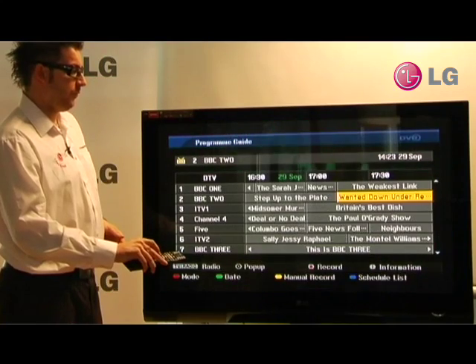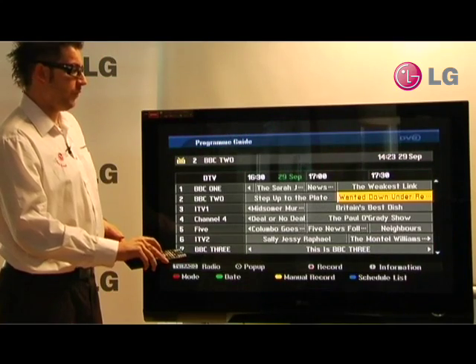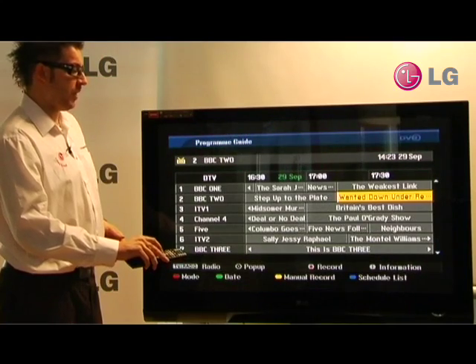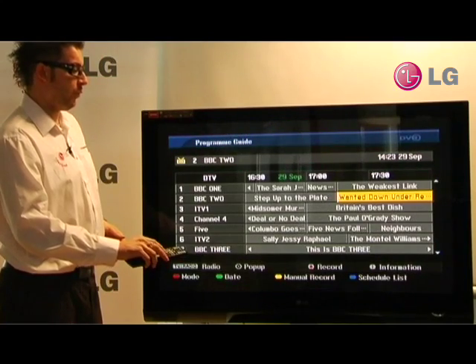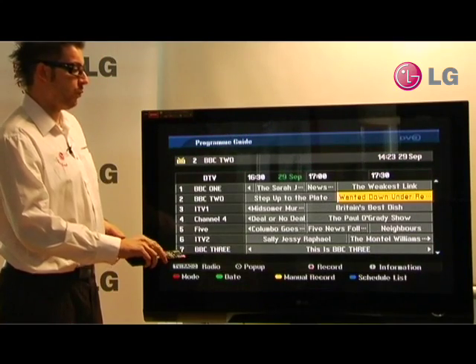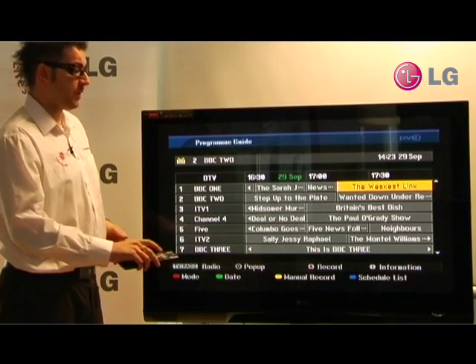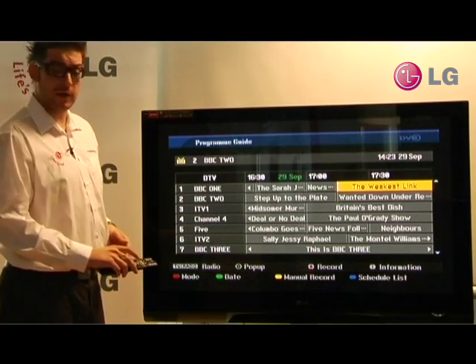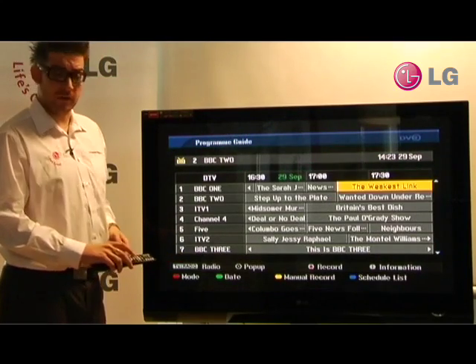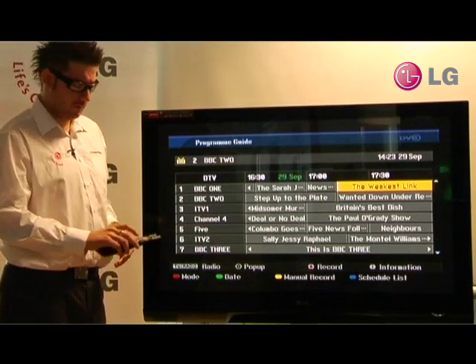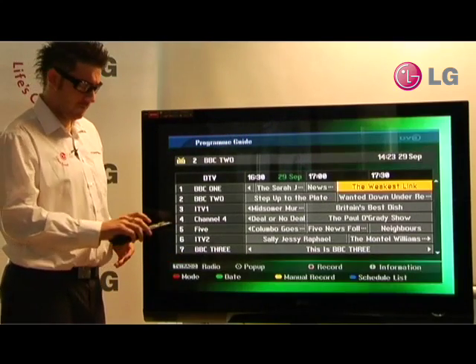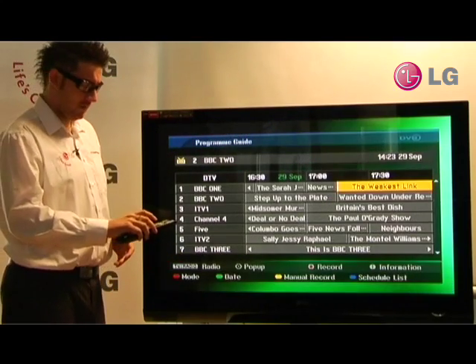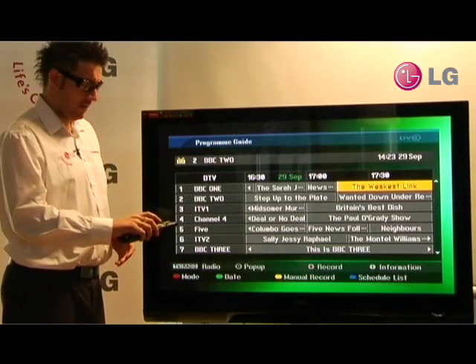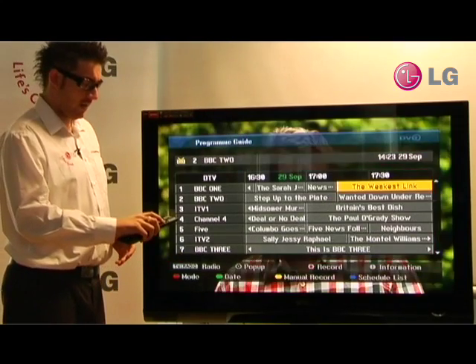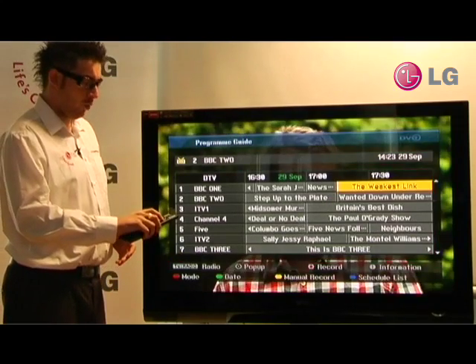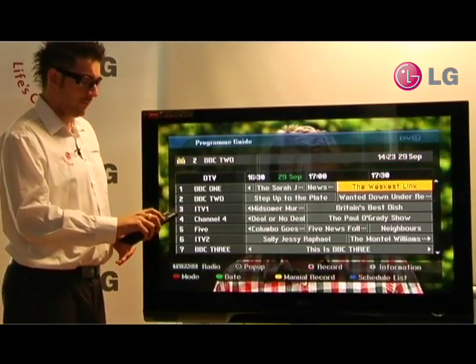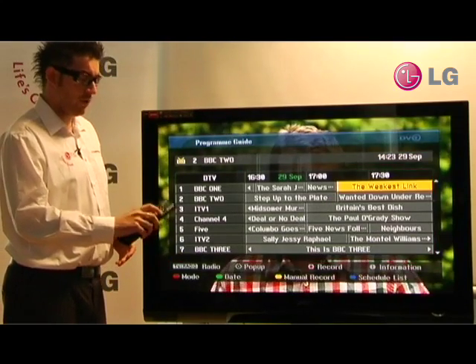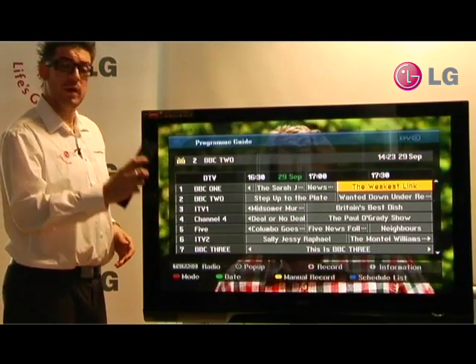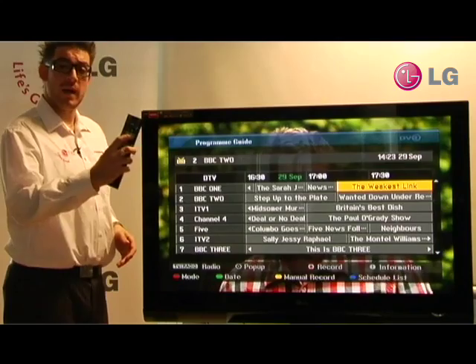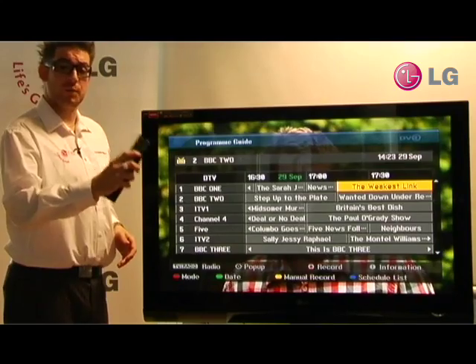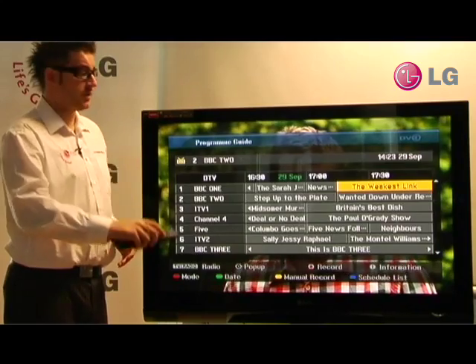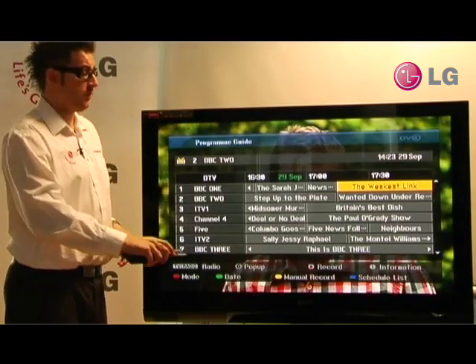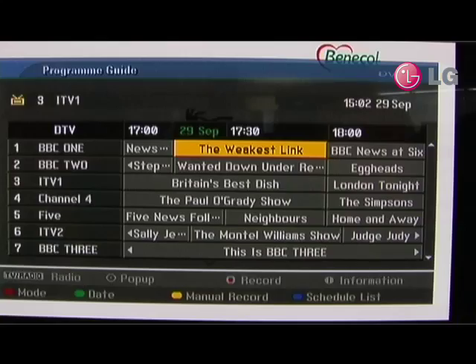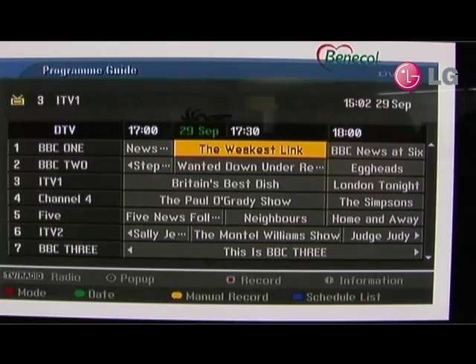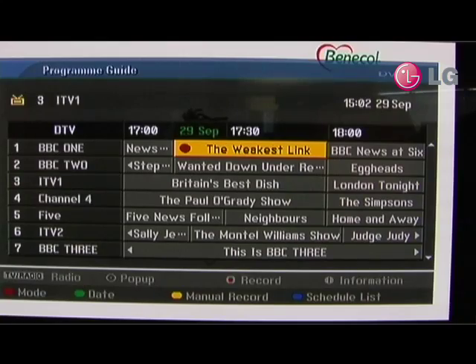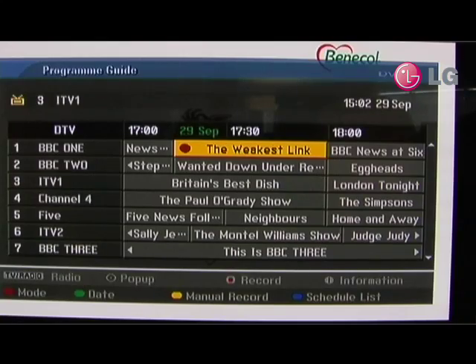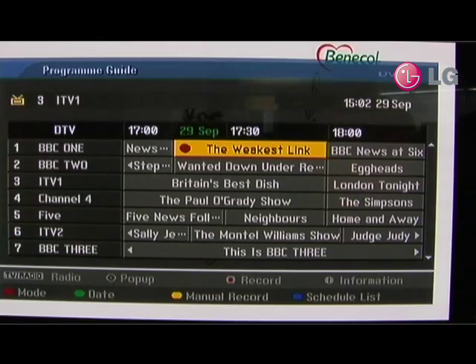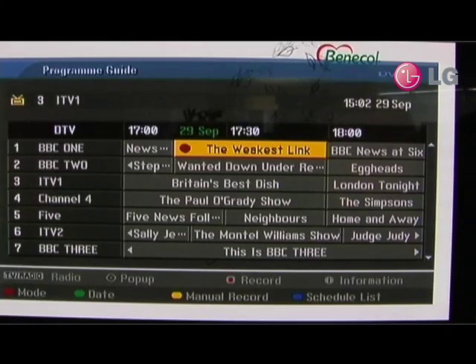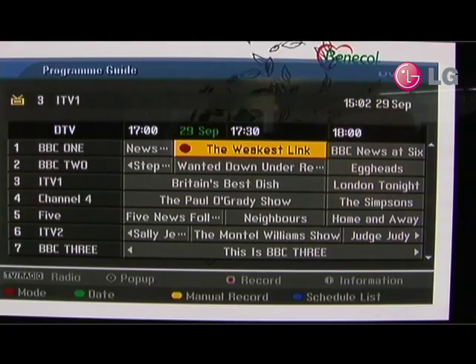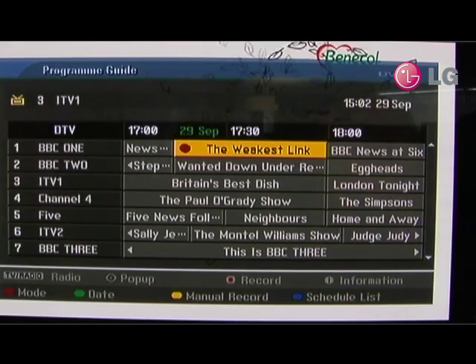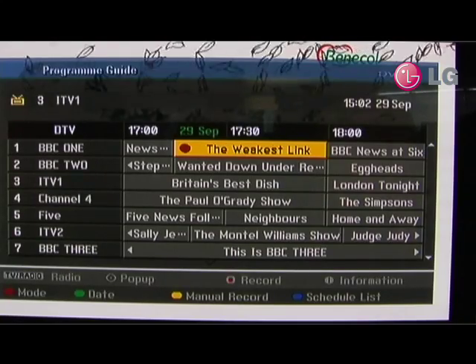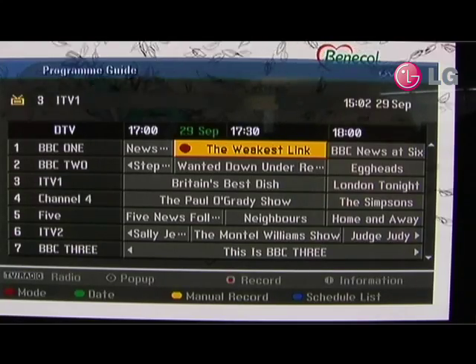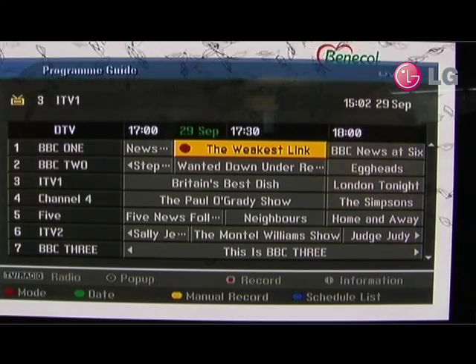For example, we'll say The Weakest Link. And then all we have to do is press the record button. And it is as simple as that.